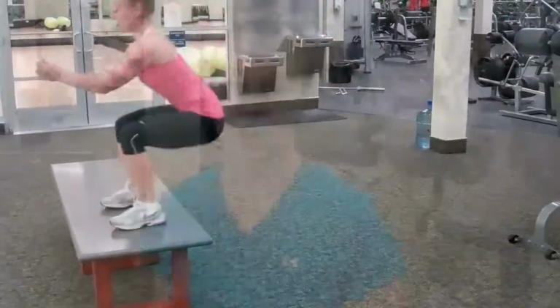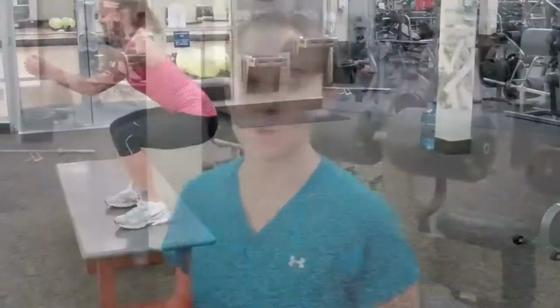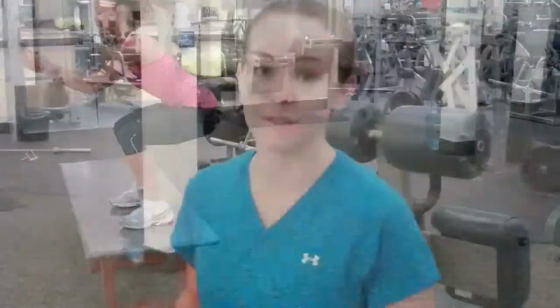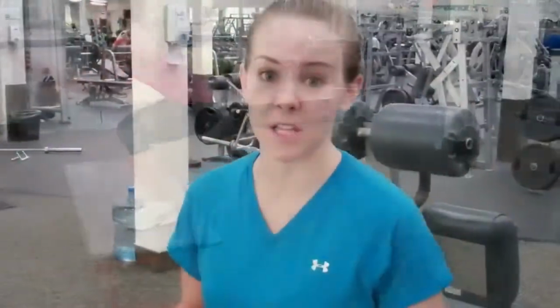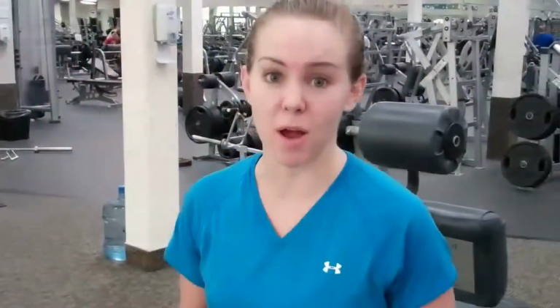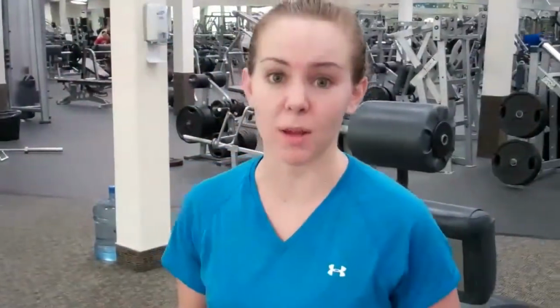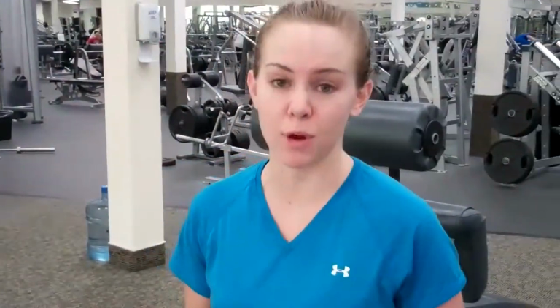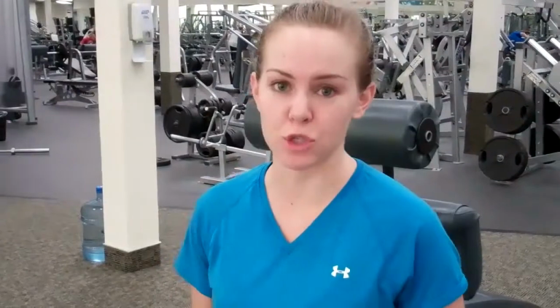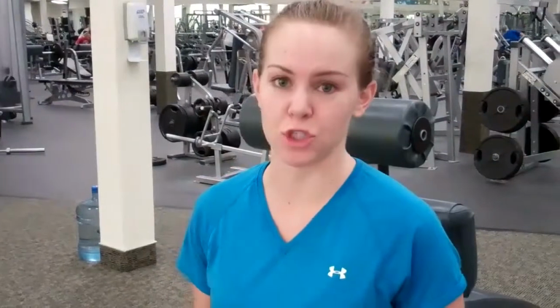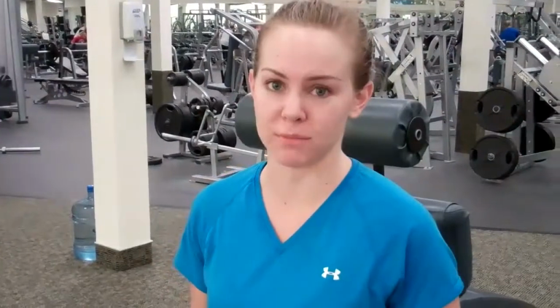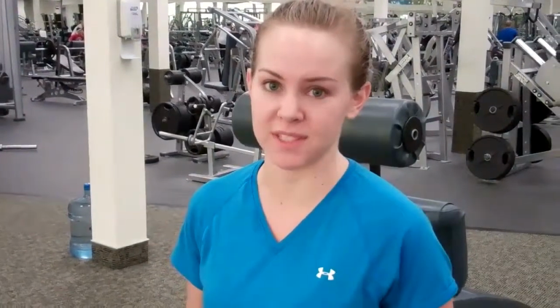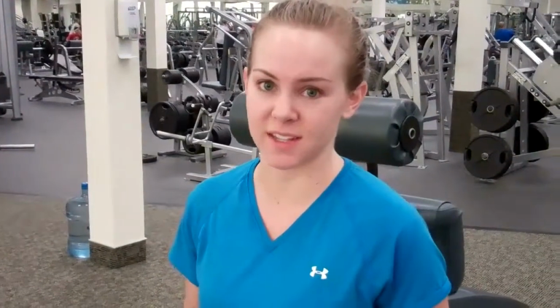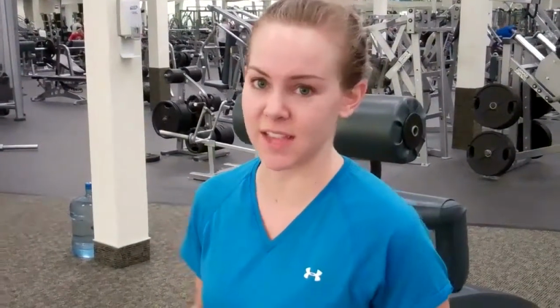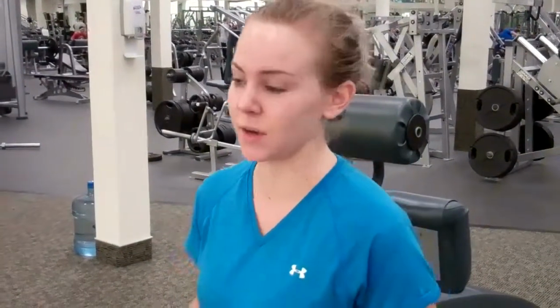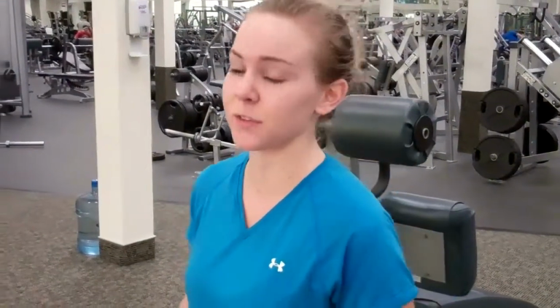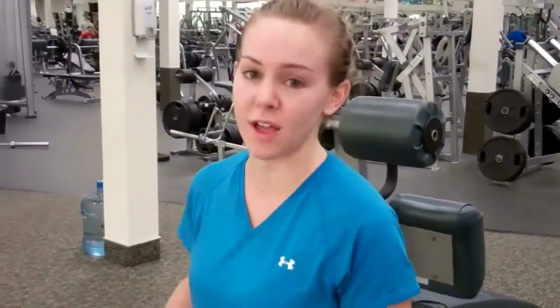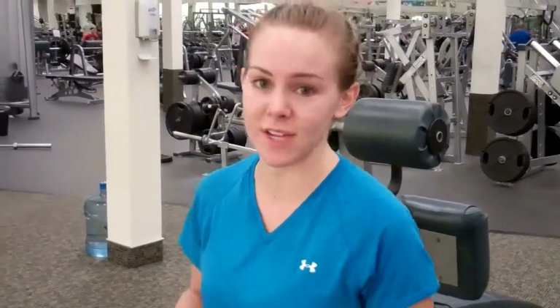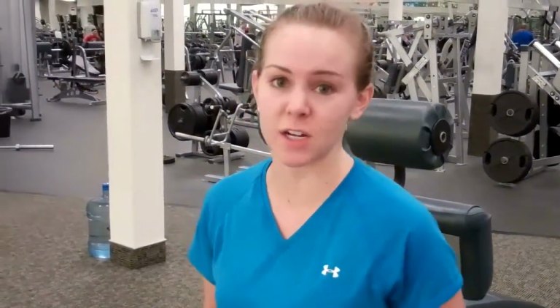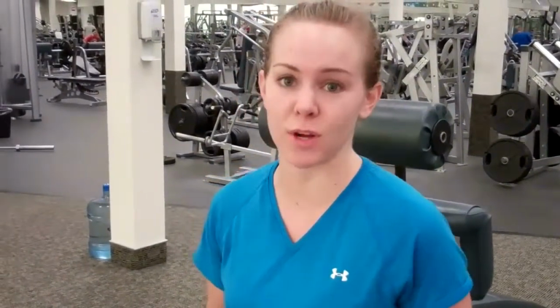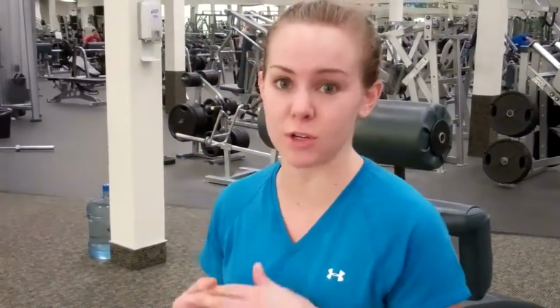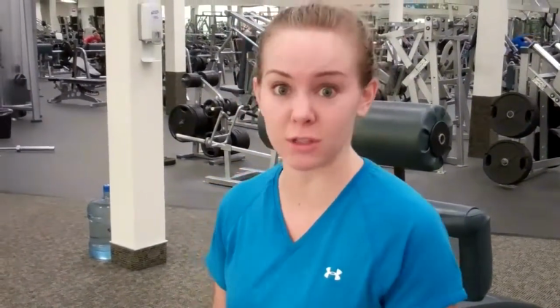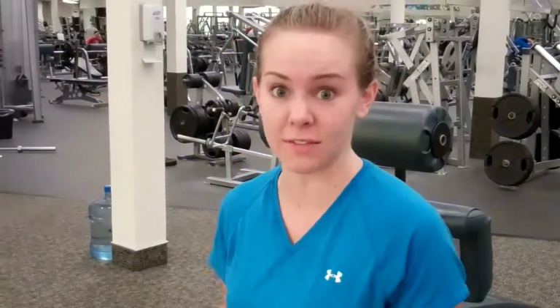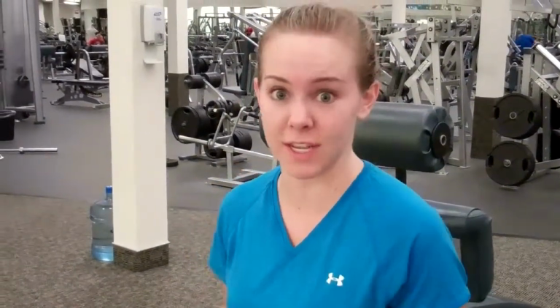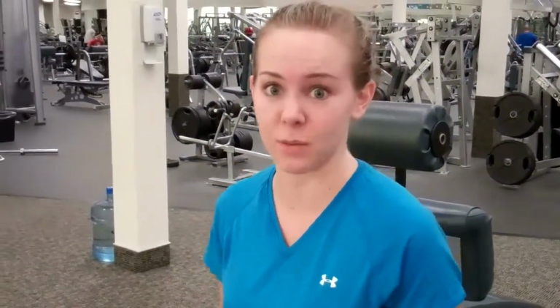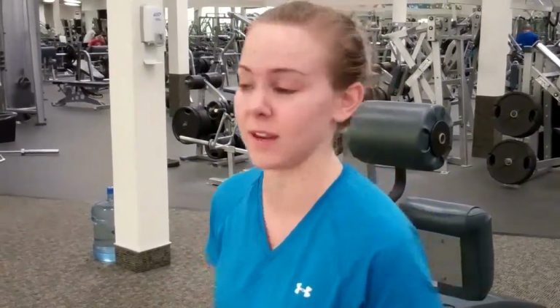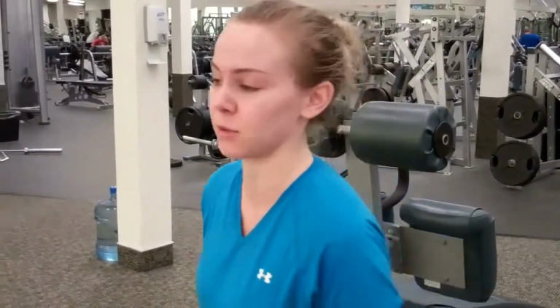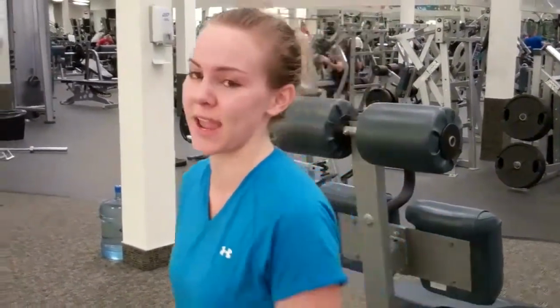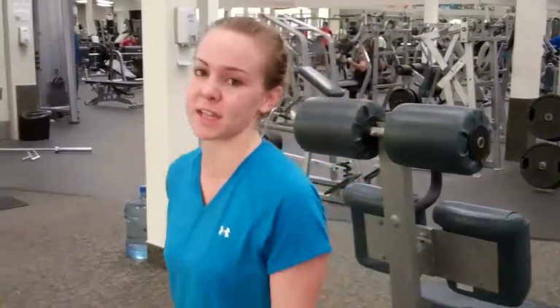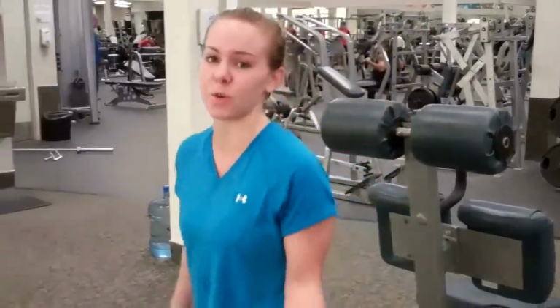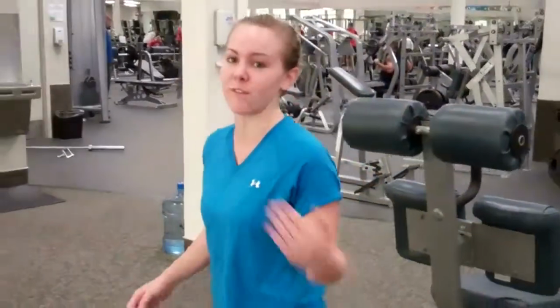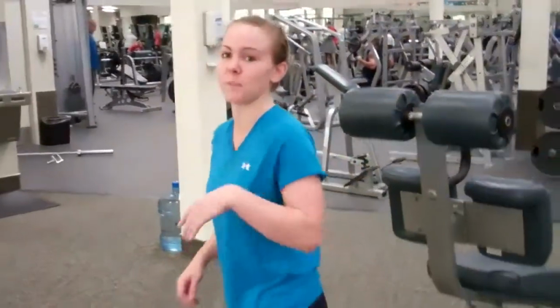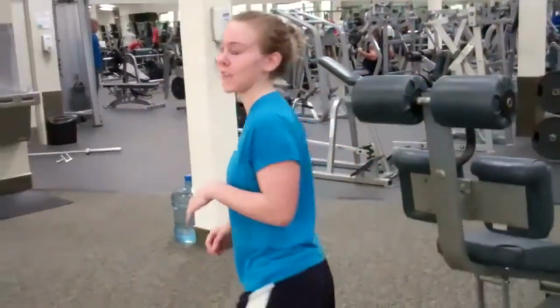We're going to do our volleyball approach jump sticks. If you're left handed you want to do the left handed way, and if you're right handed you want to follow me.